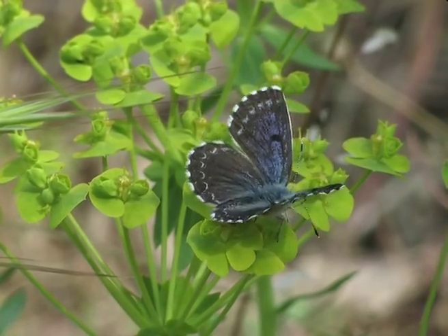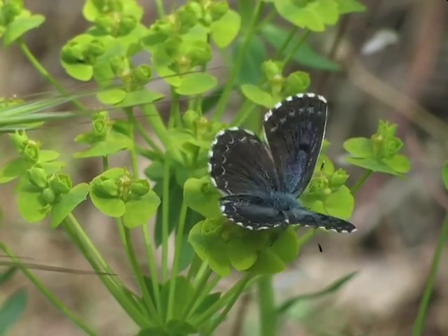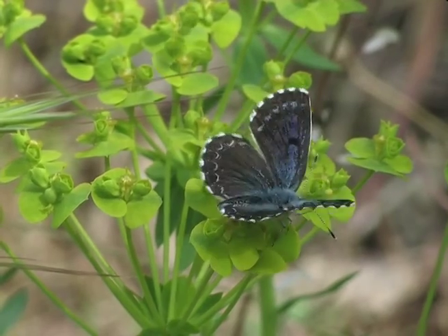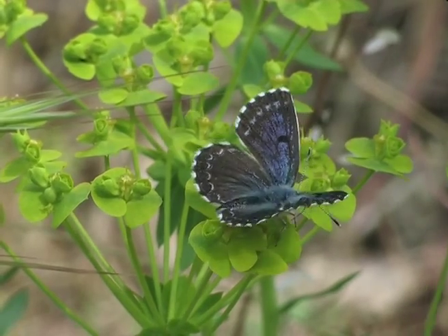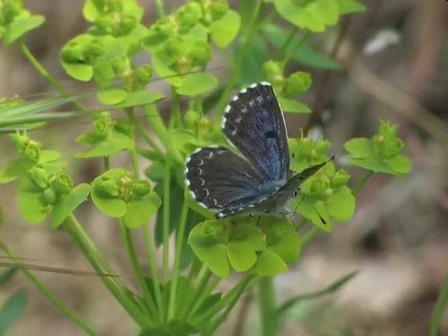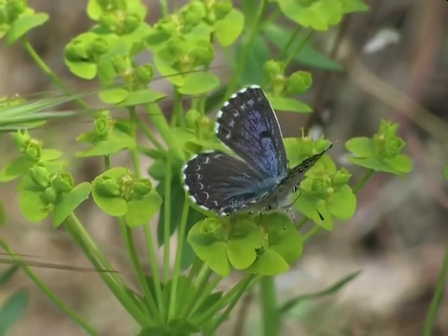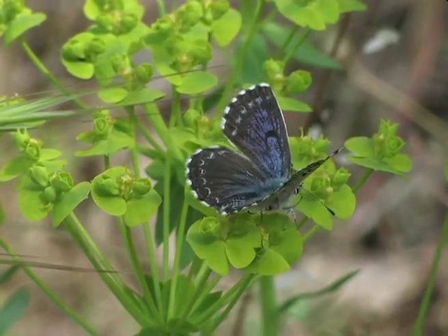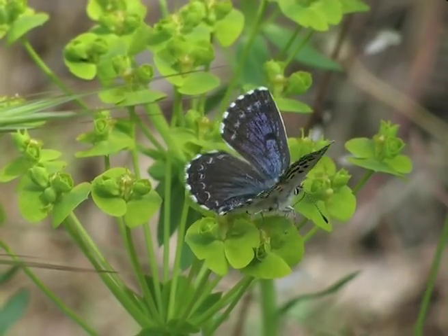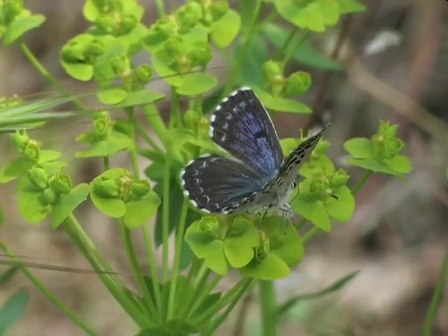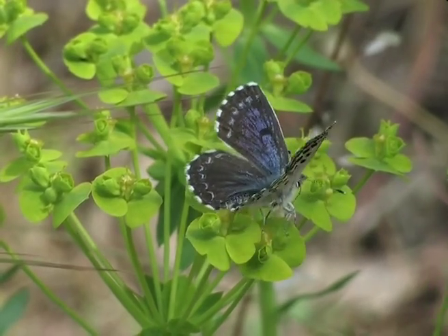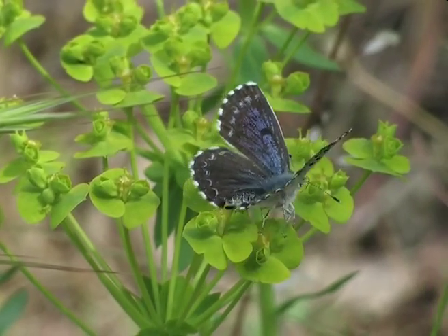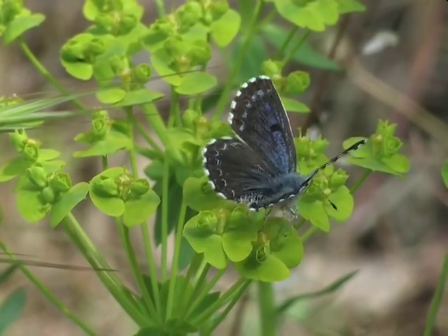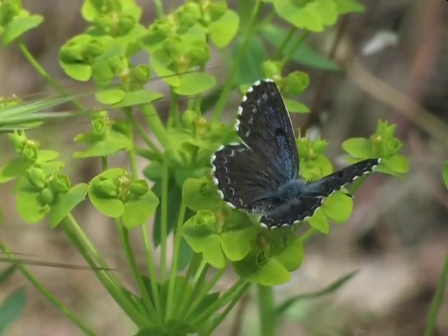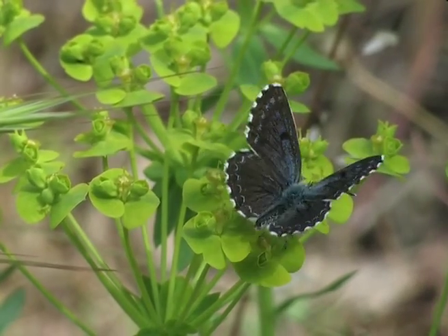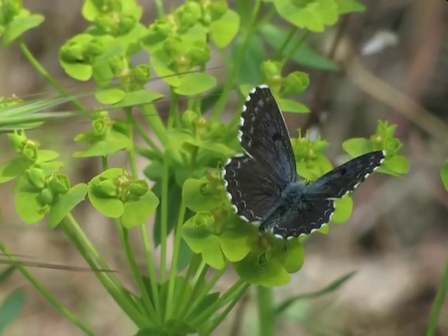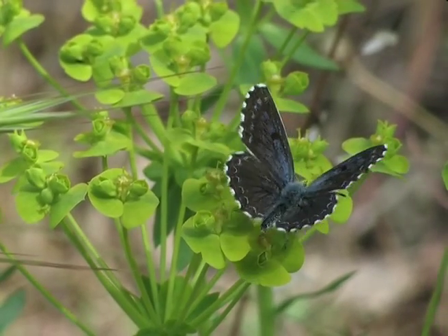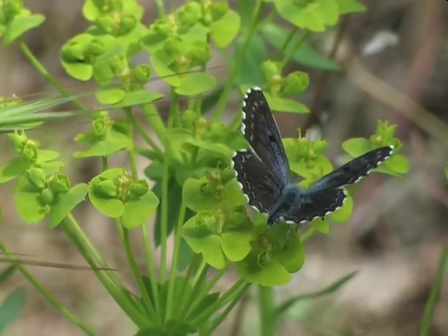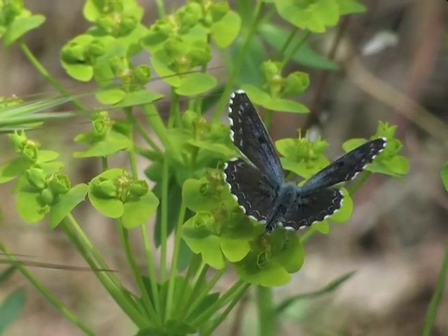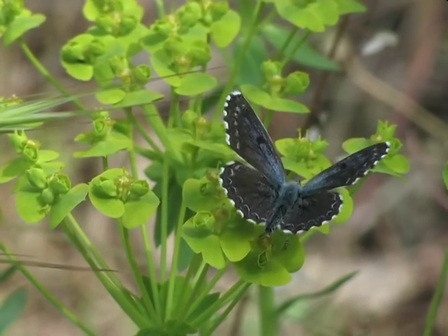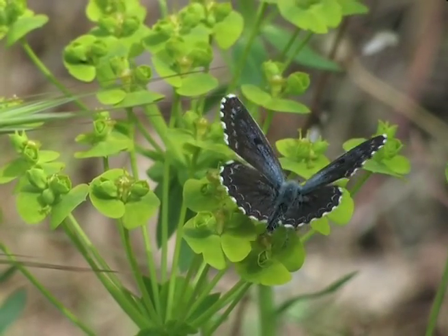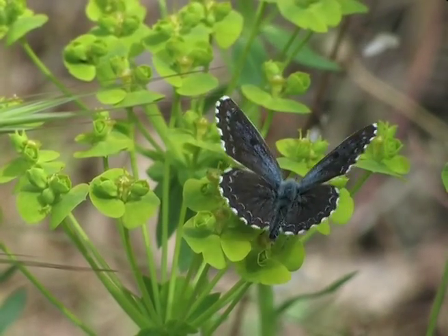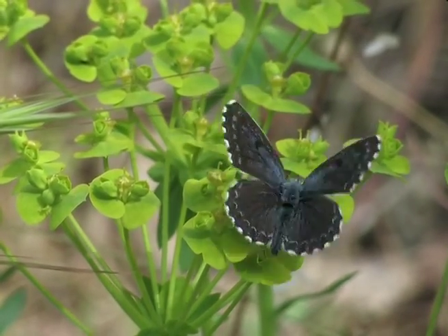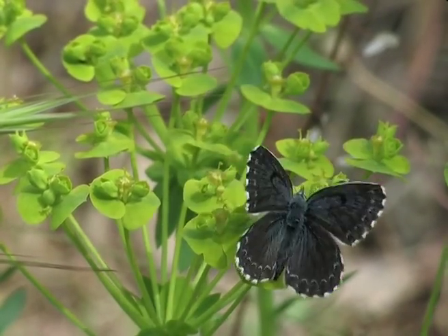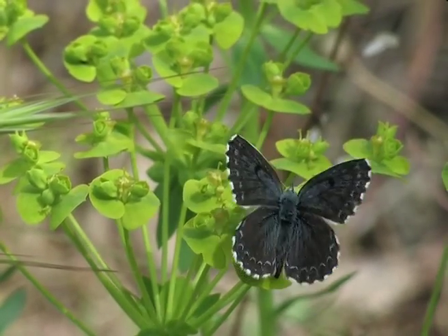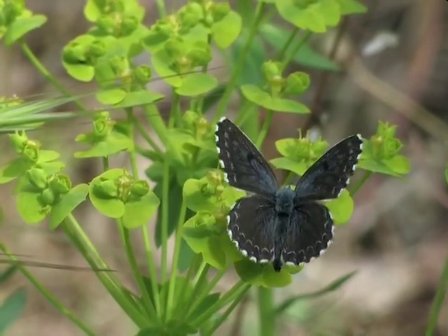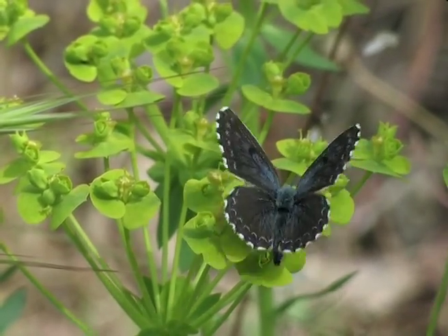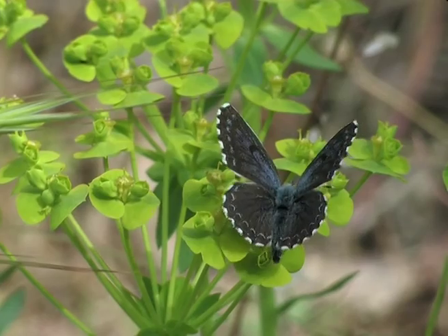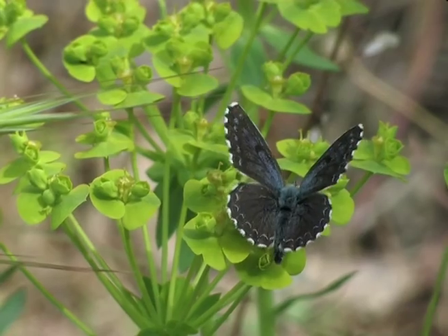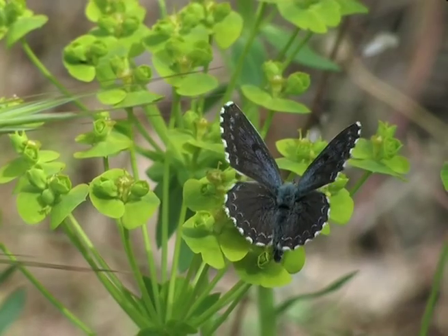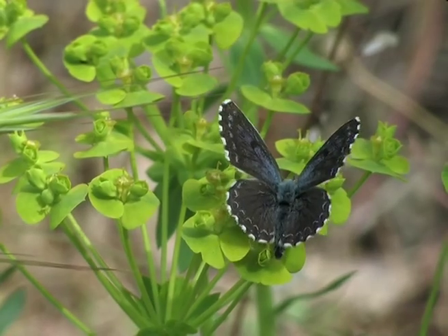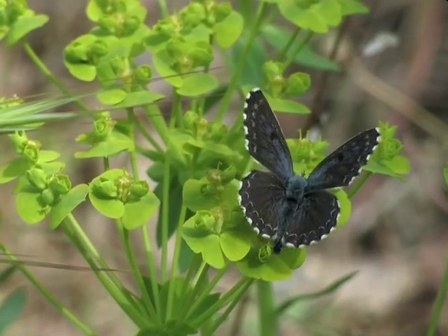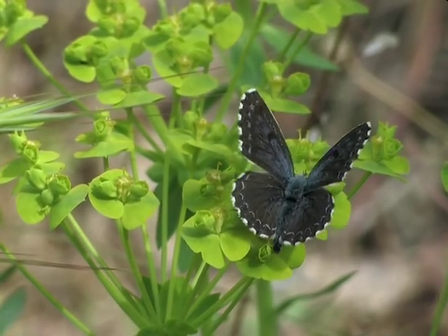The upper side of its wings are very dark and decorated with two elliptical marks.